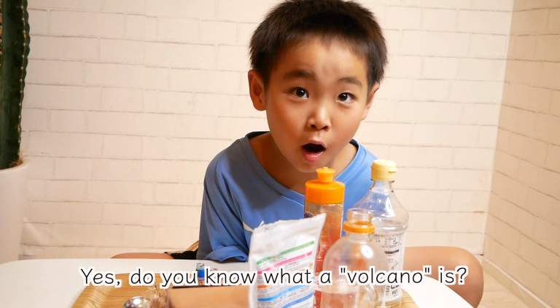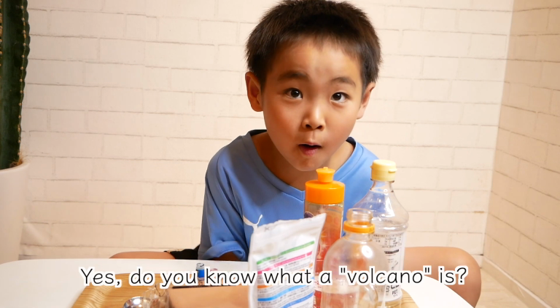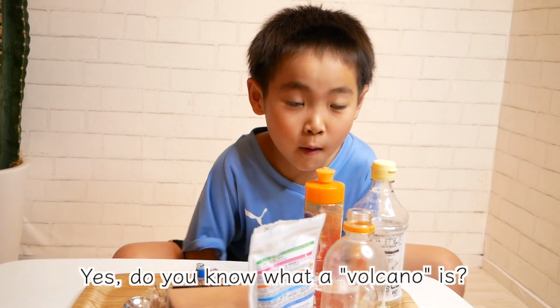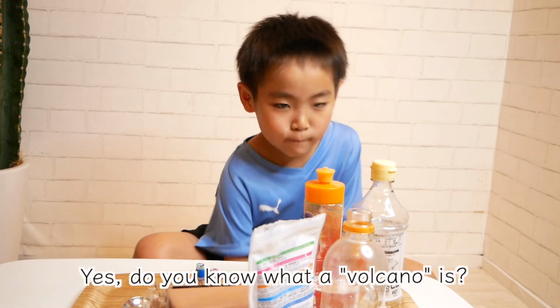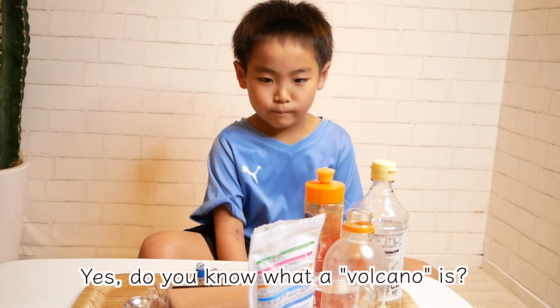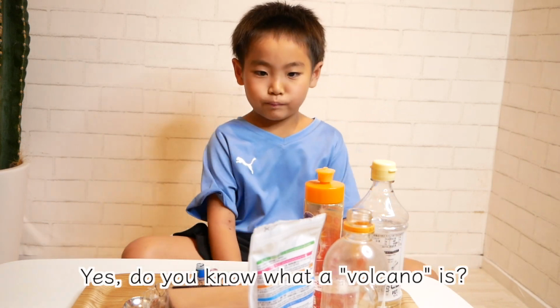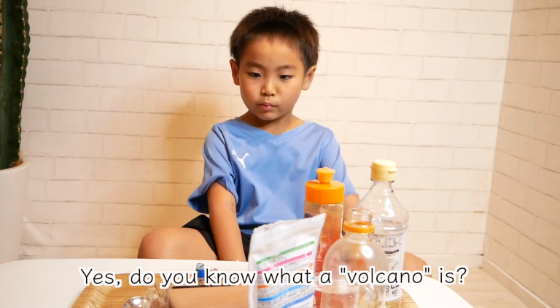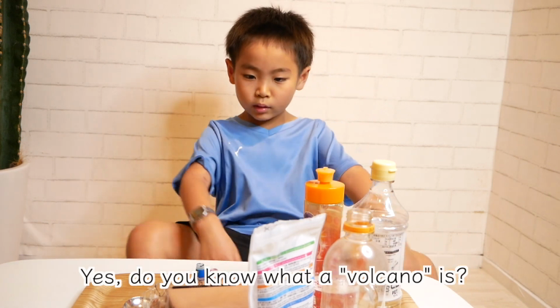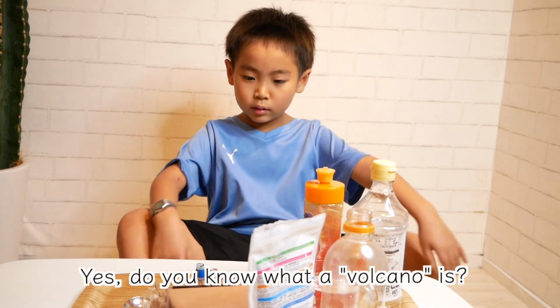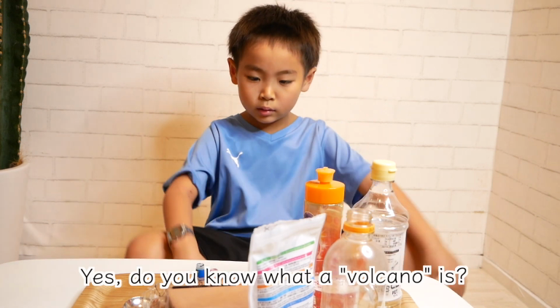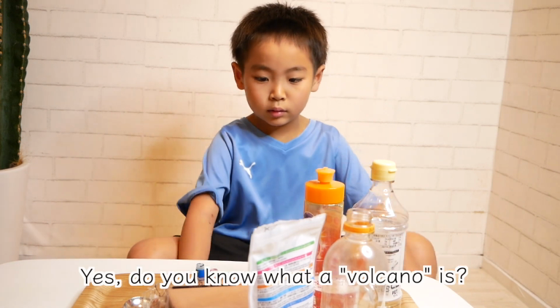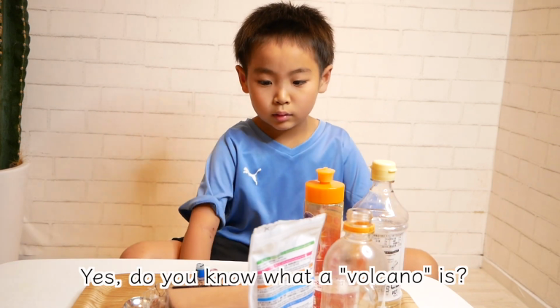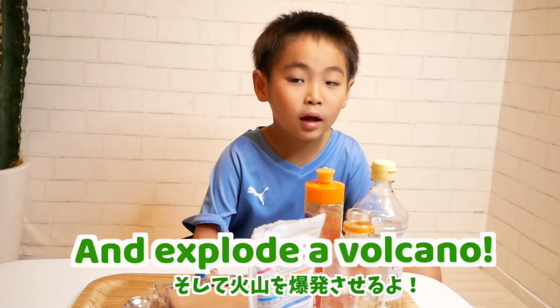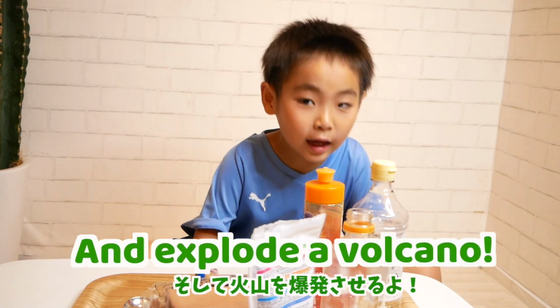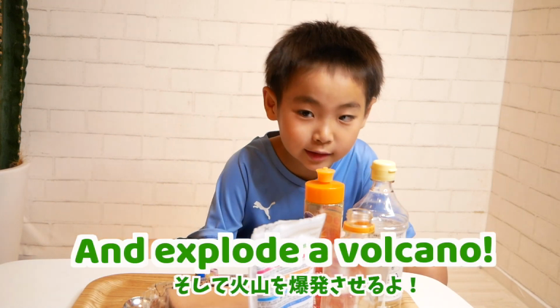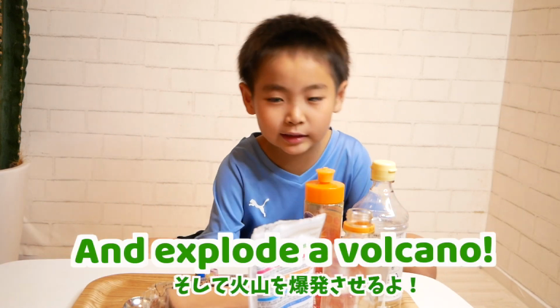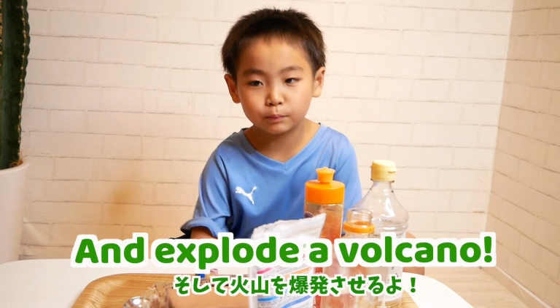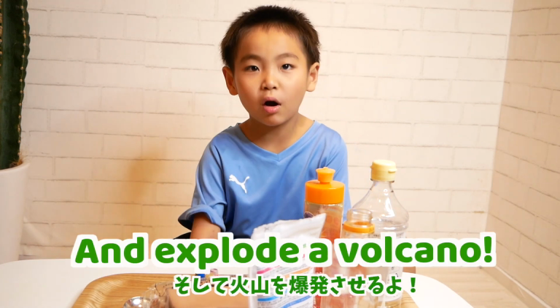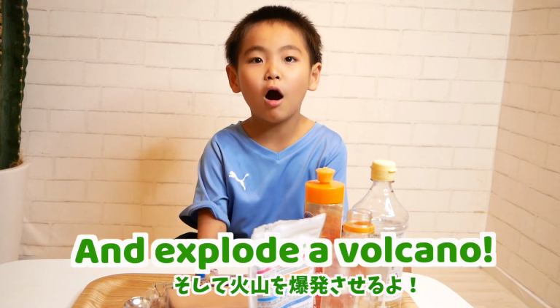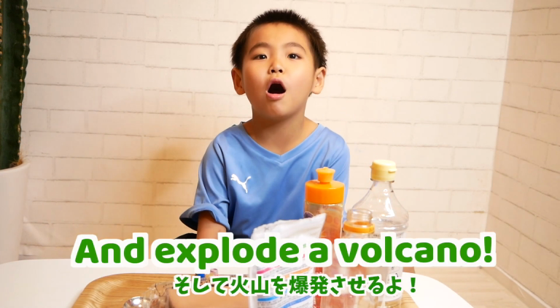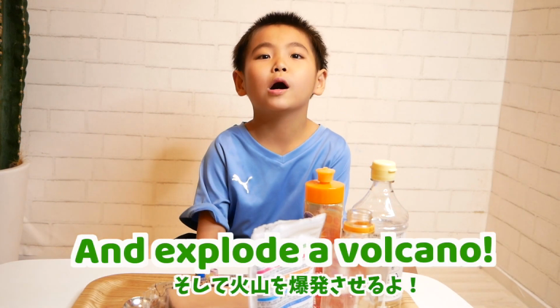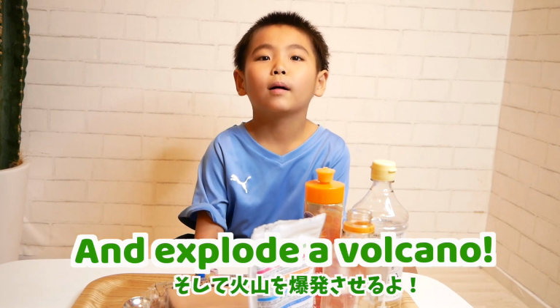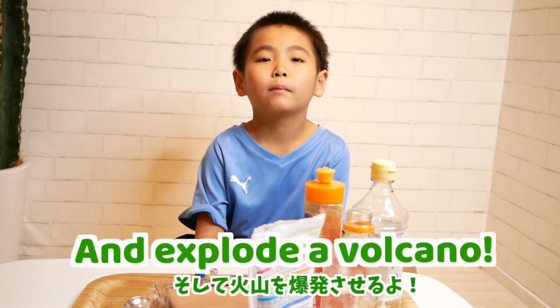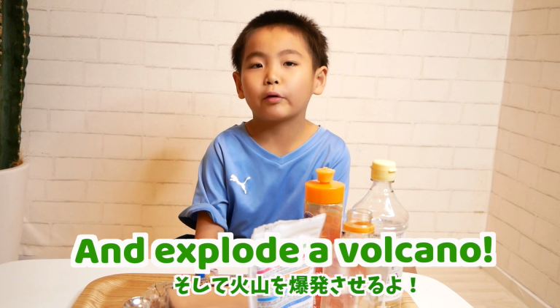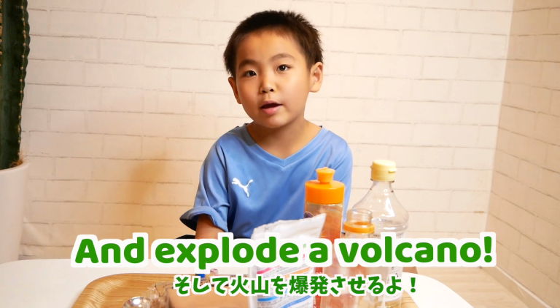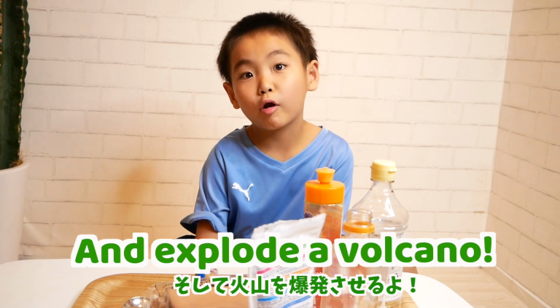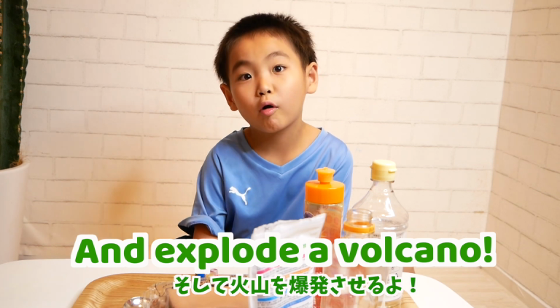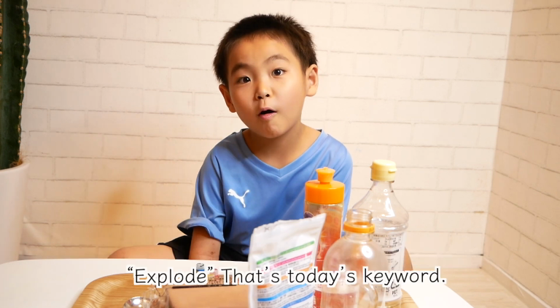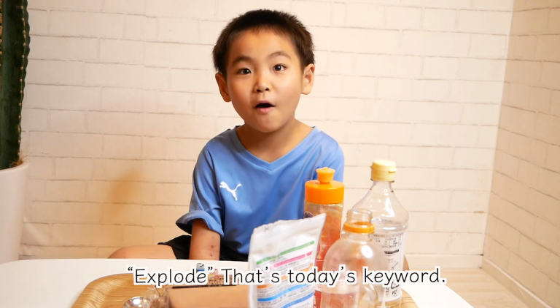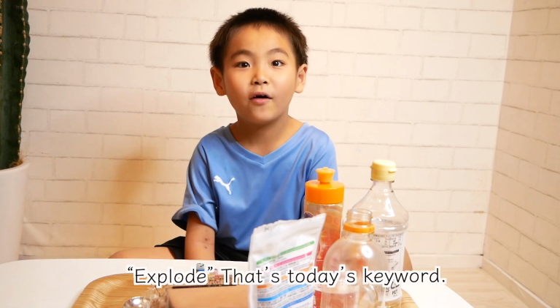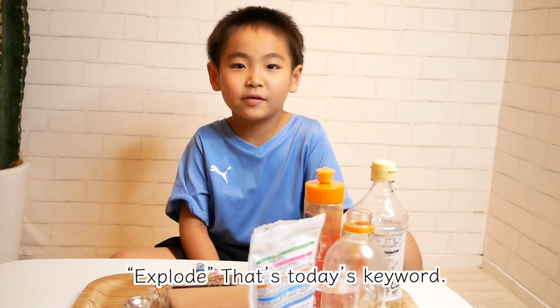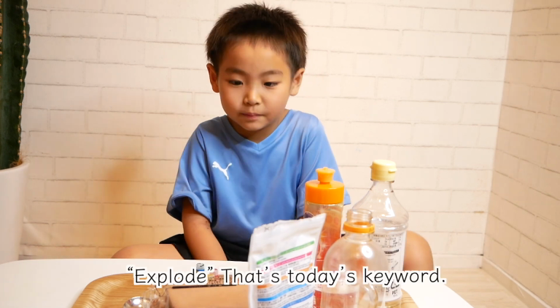Yes, do you know what a volcano is? An exploding volcano! Explode!